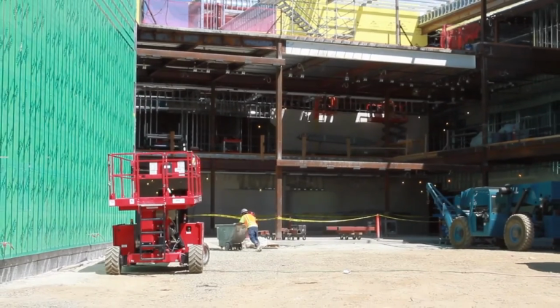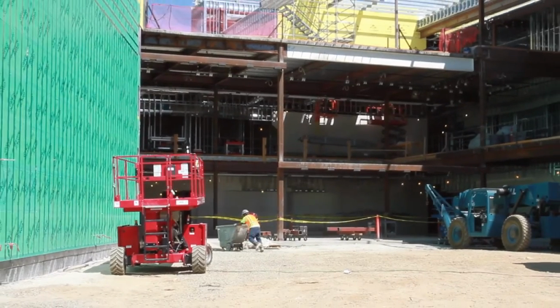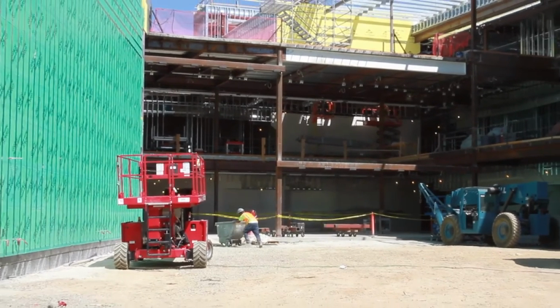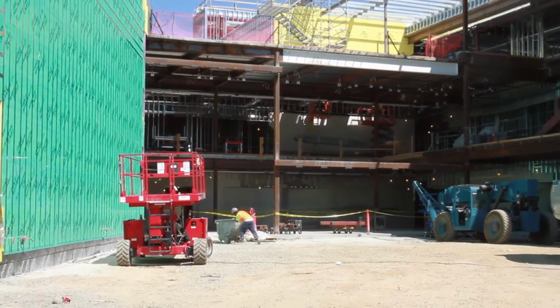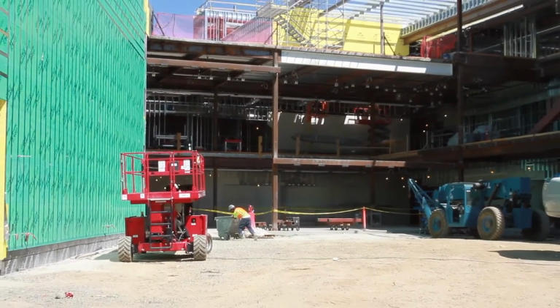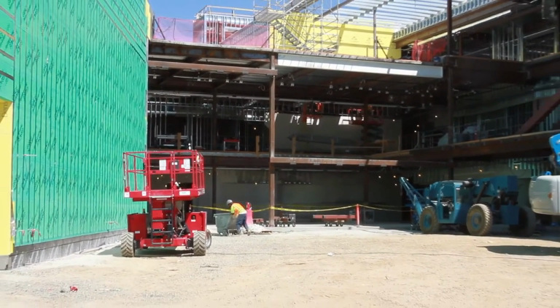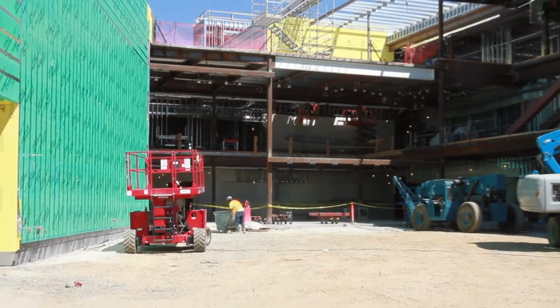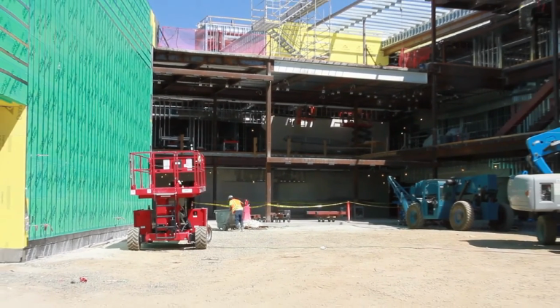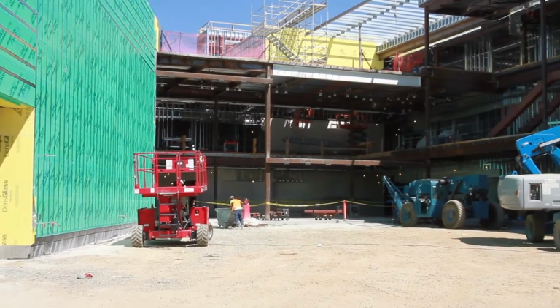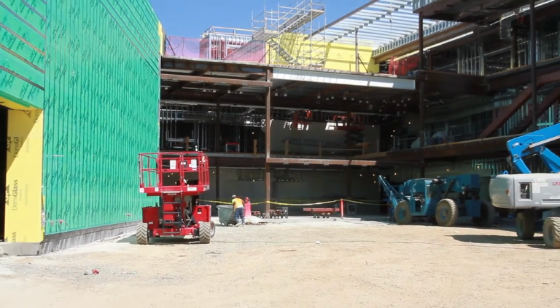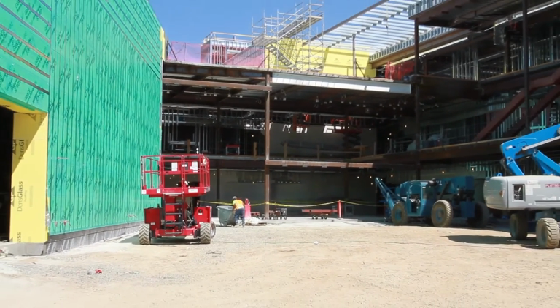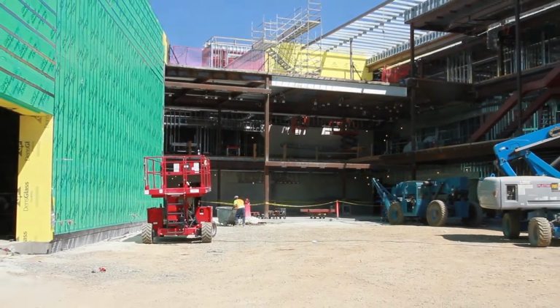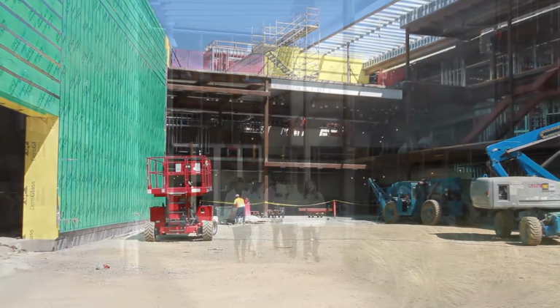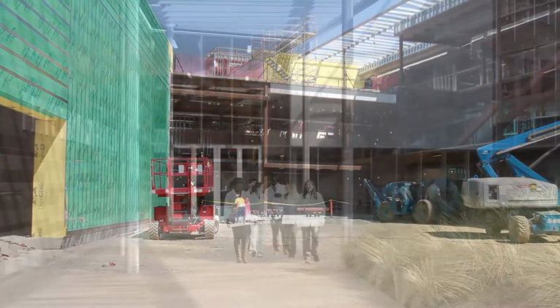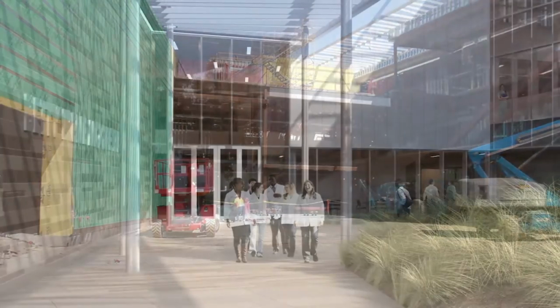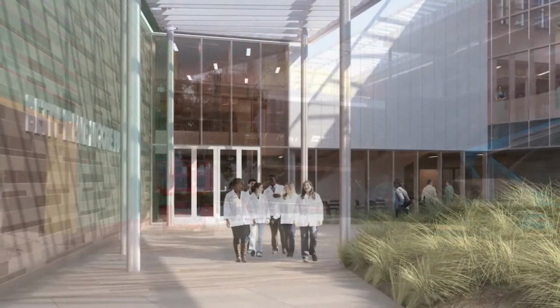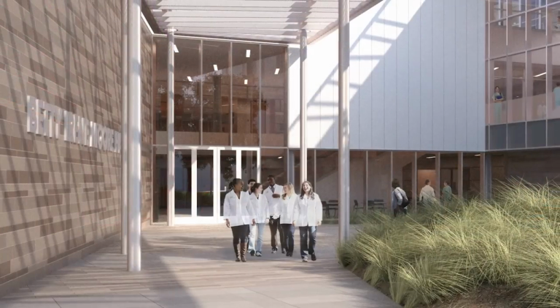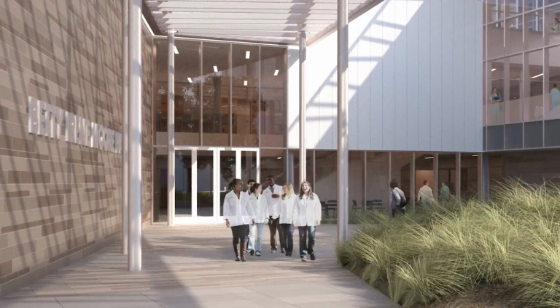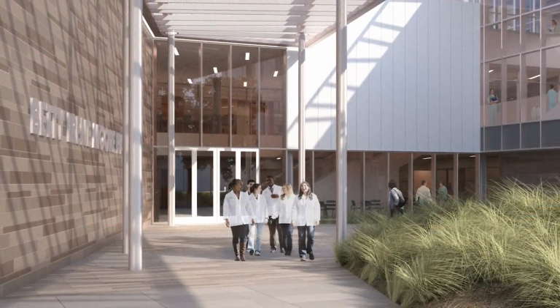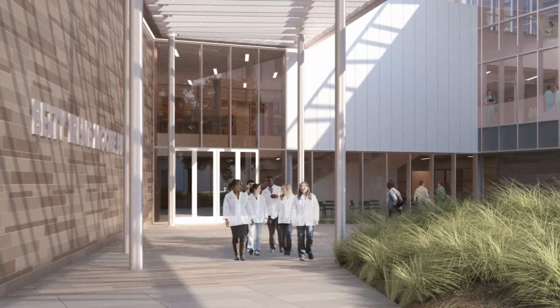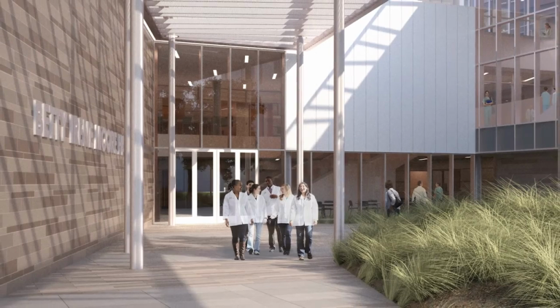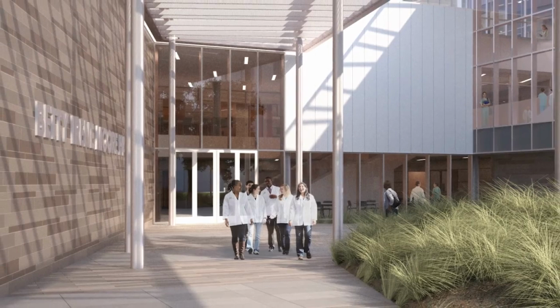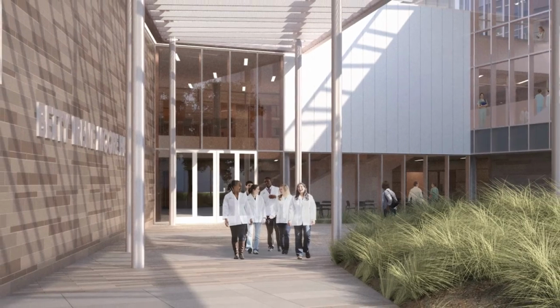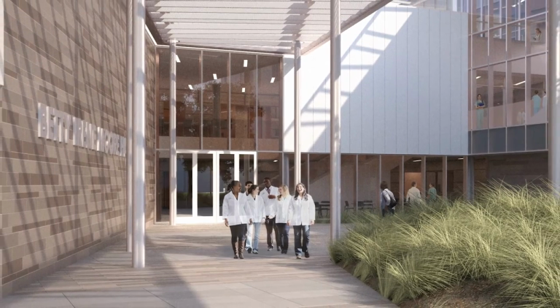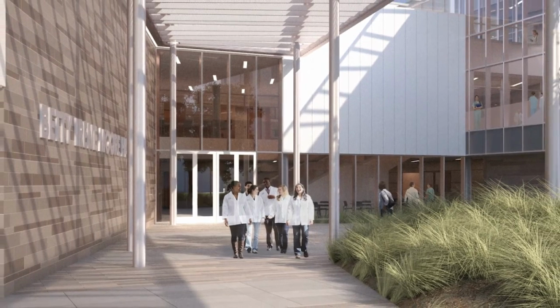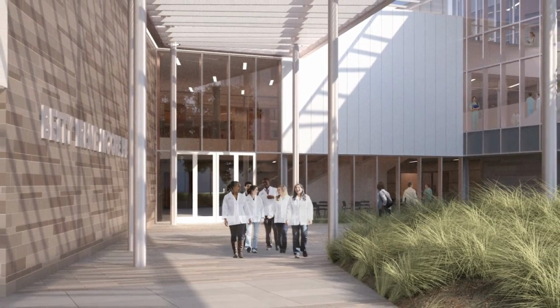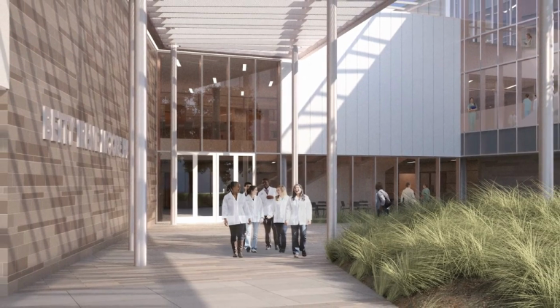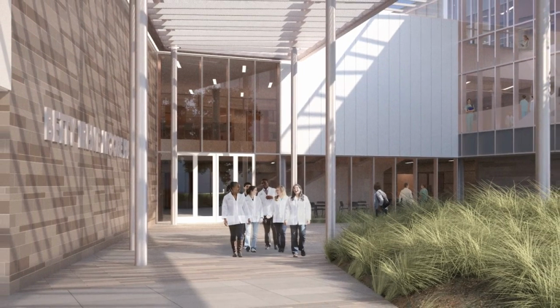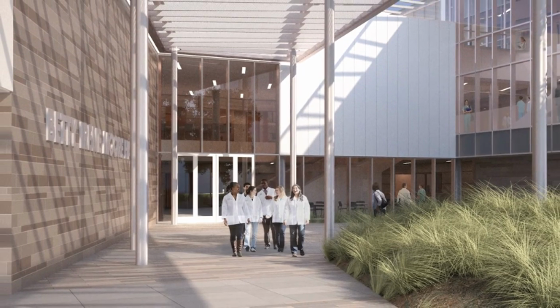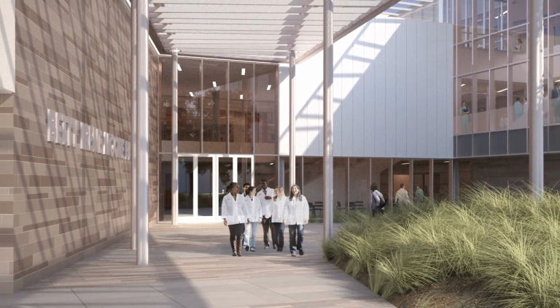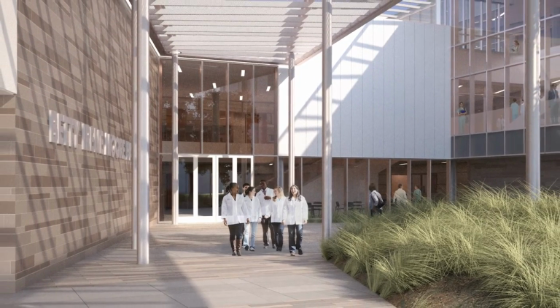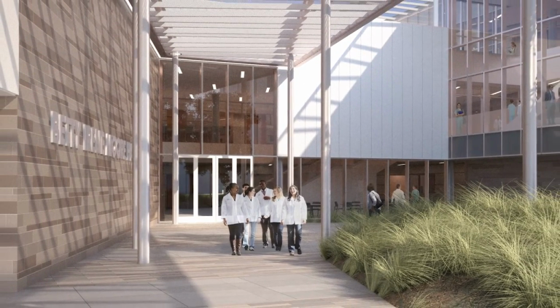Betty Irene Moore Hall is an opportunity to fulfill the mission of the School of Nursing and prepare leaders who can transform healthcare for generations to come.